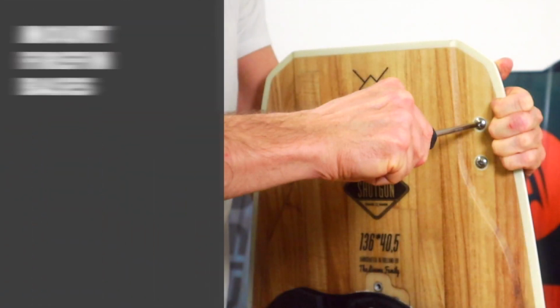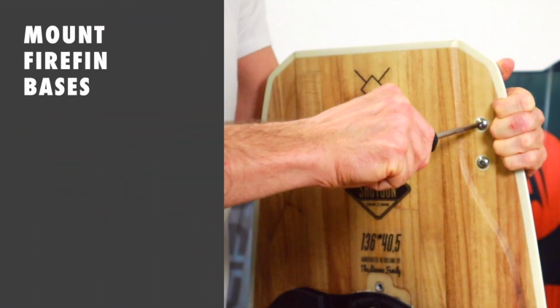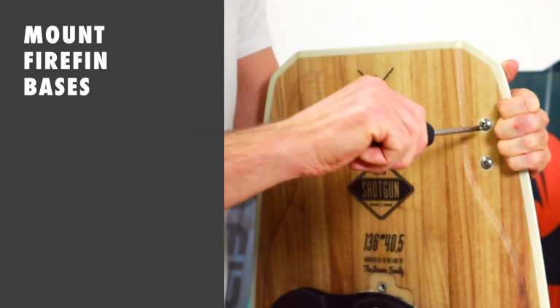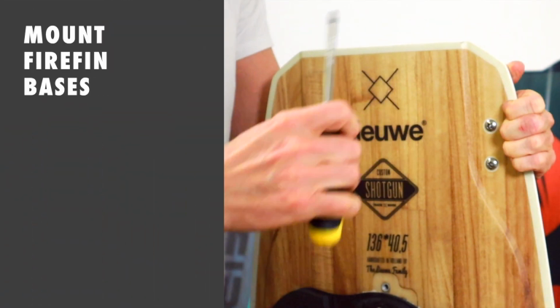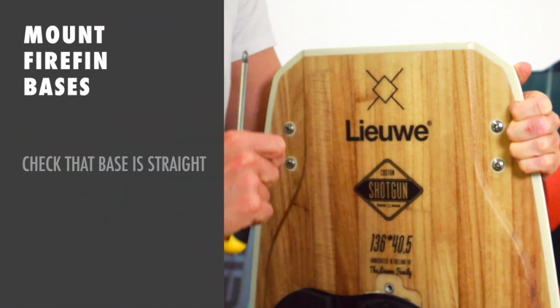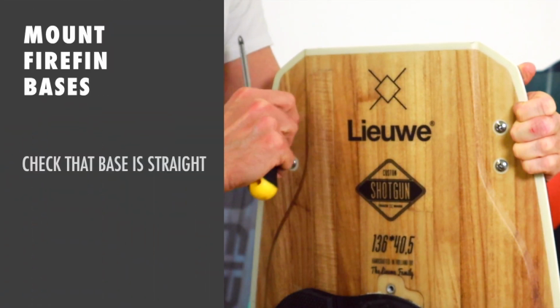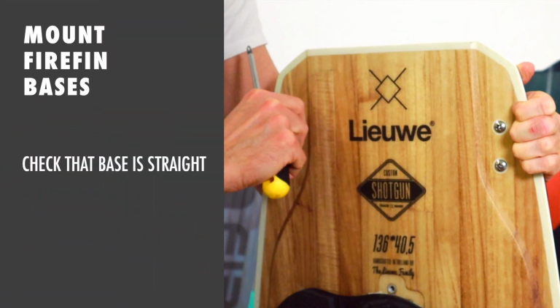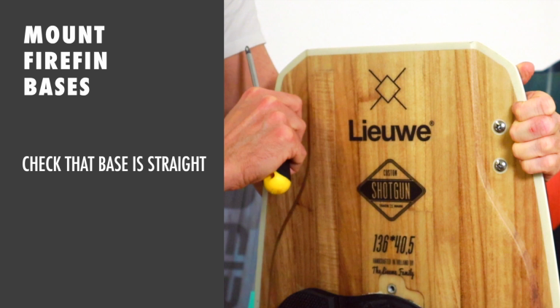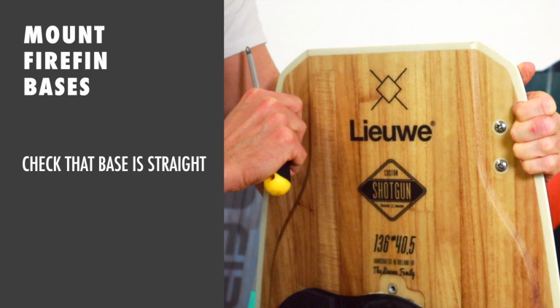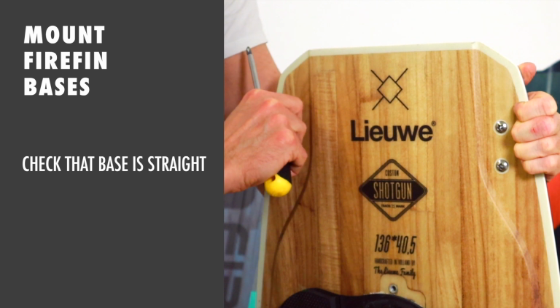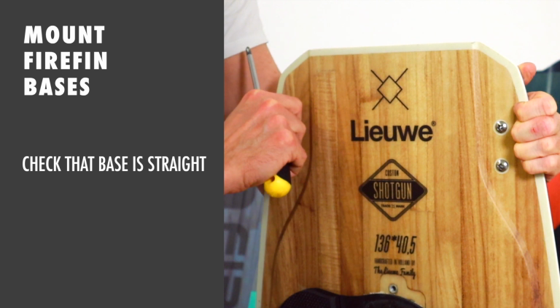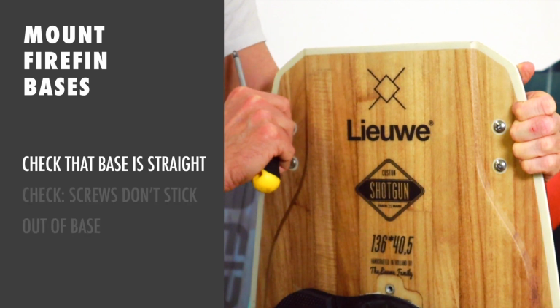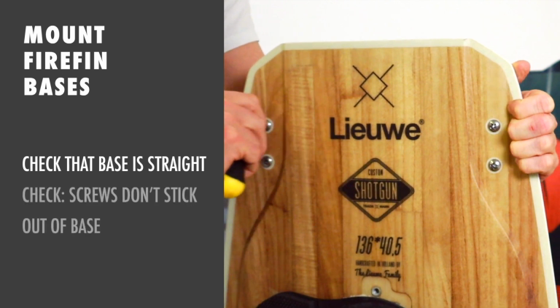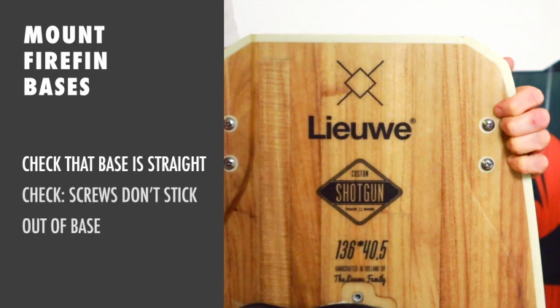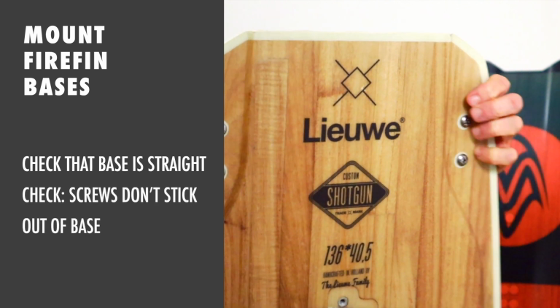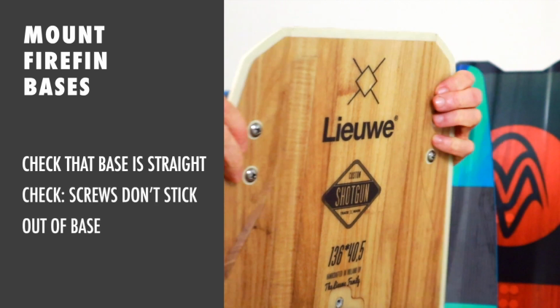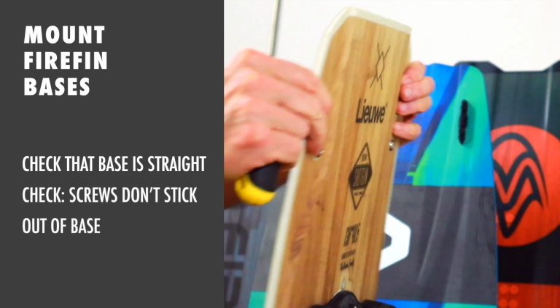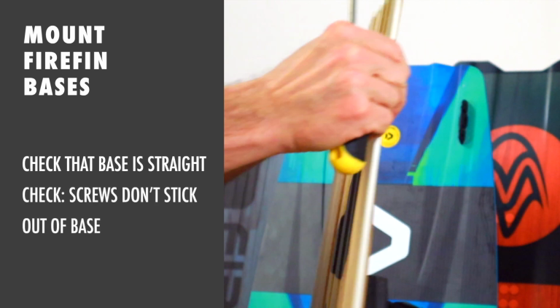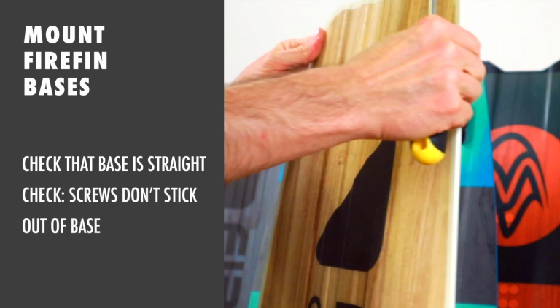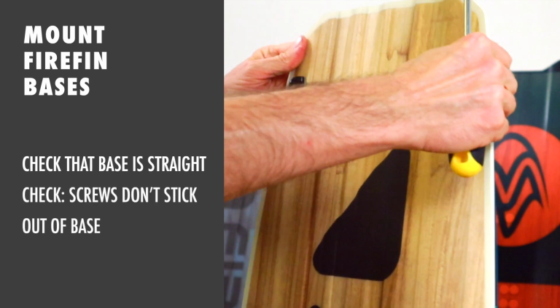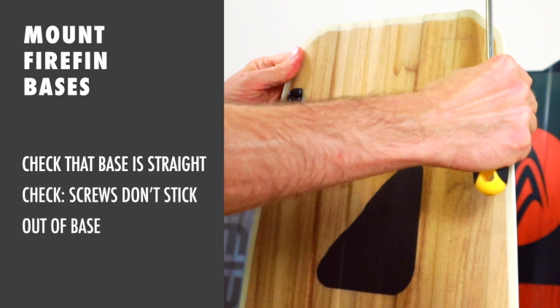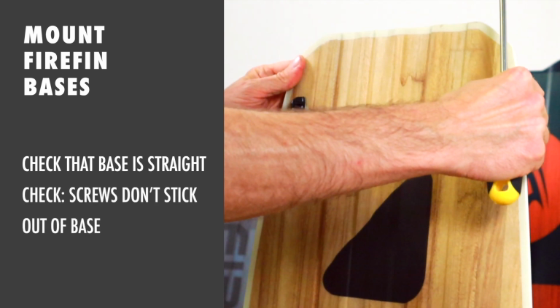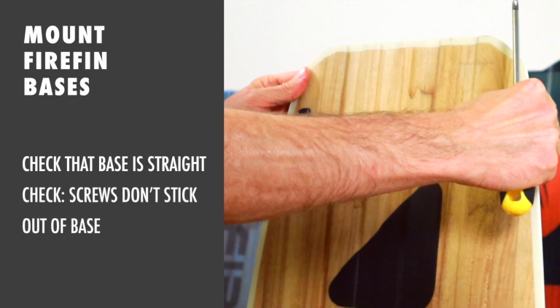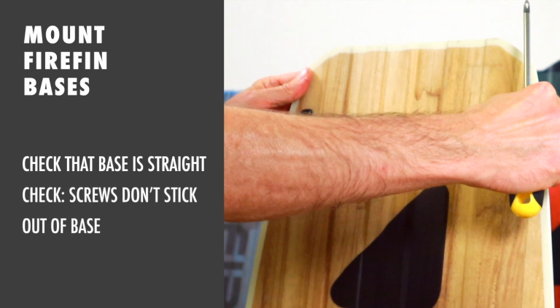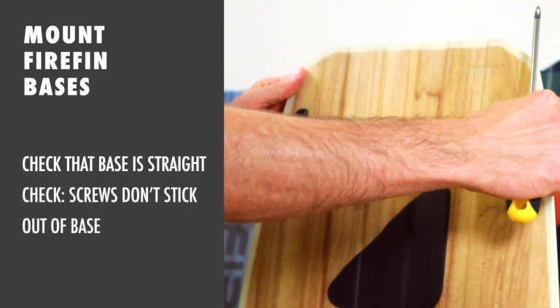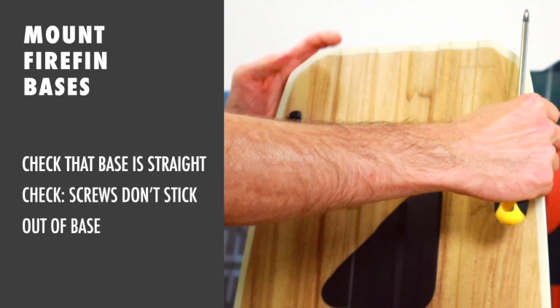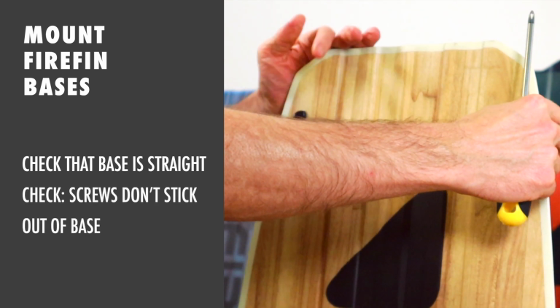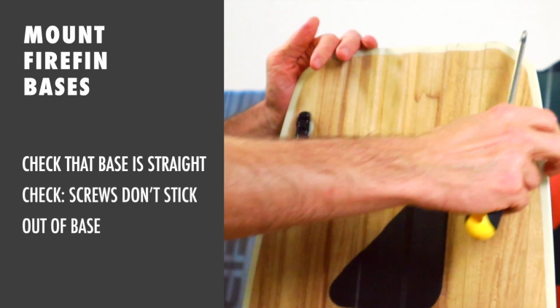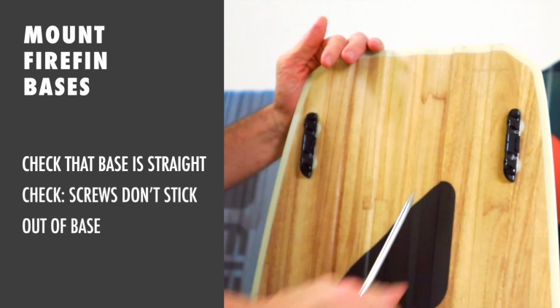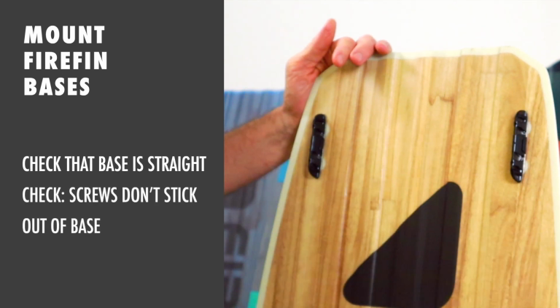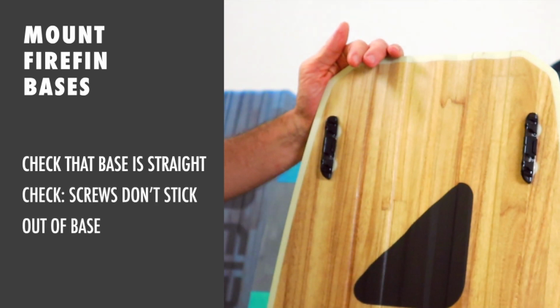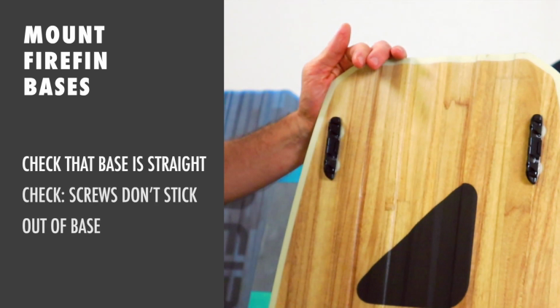Once you're done, check the alignment of your bases and make sure they are straight and no screws stick out.